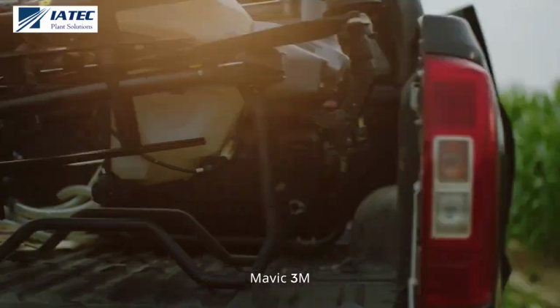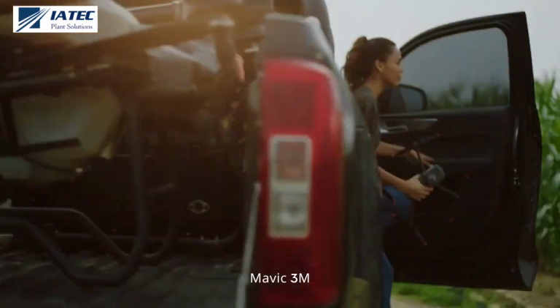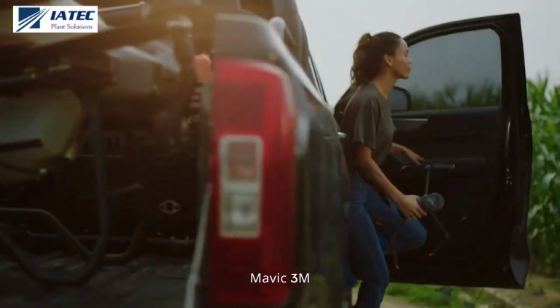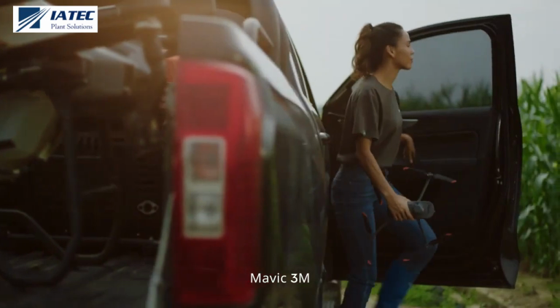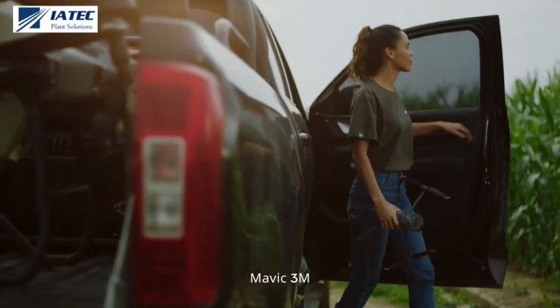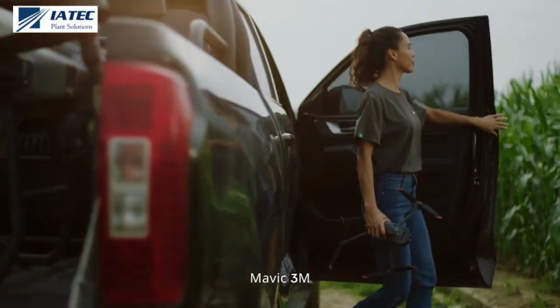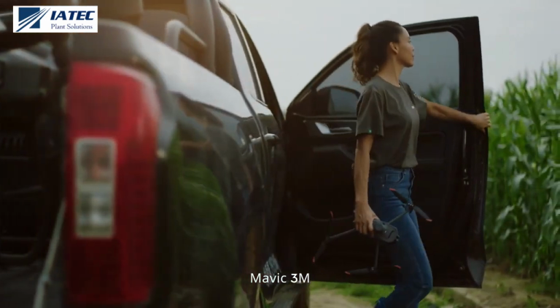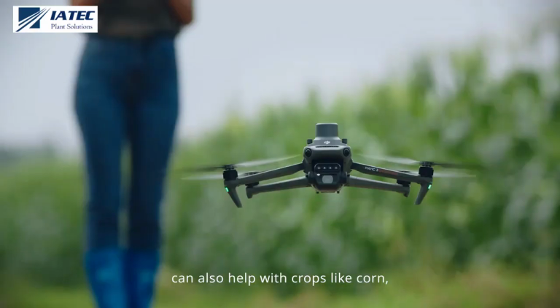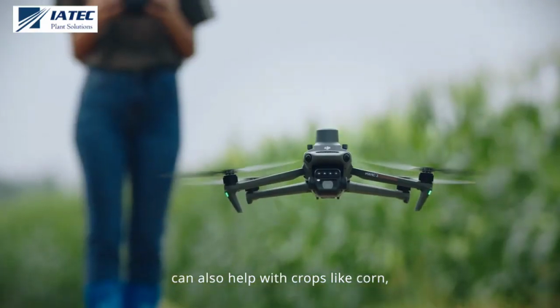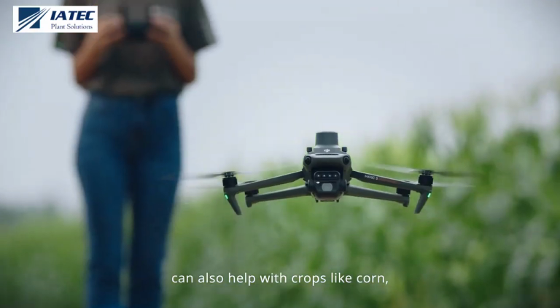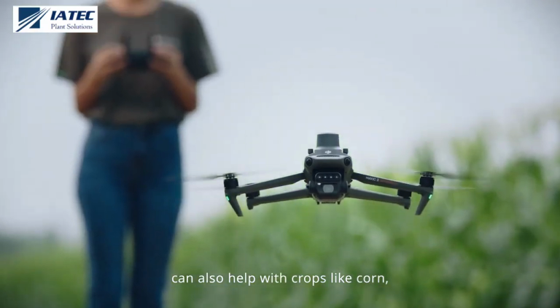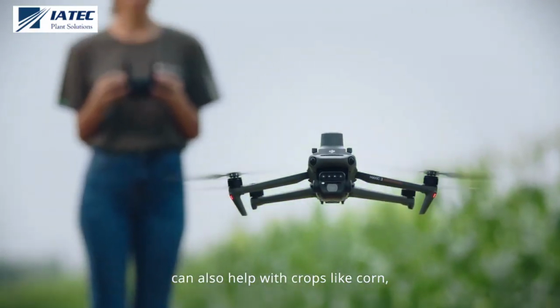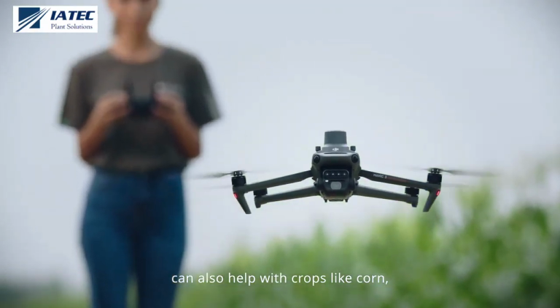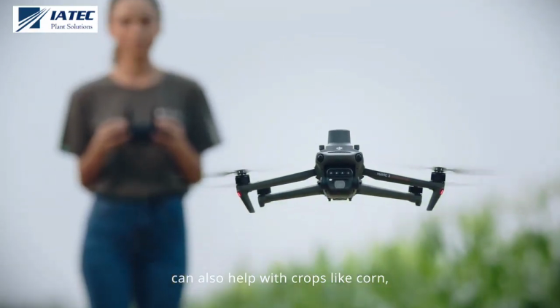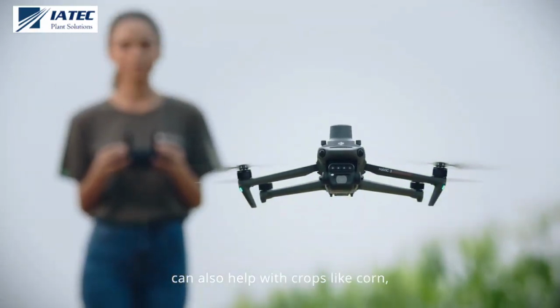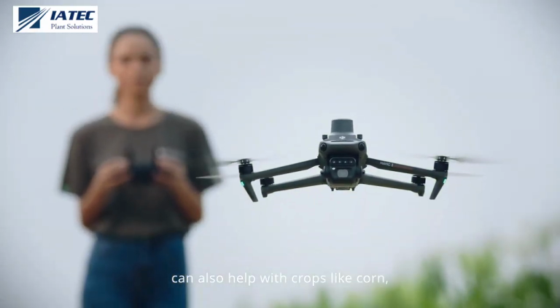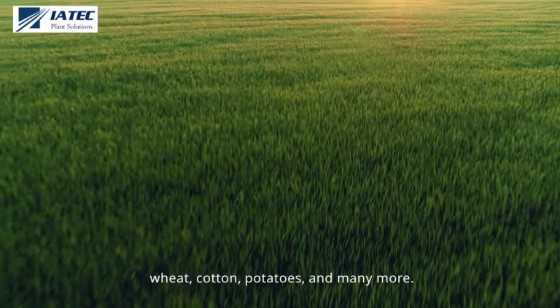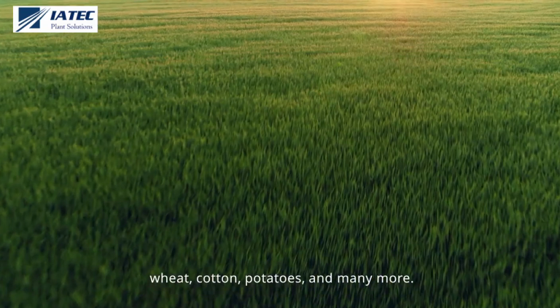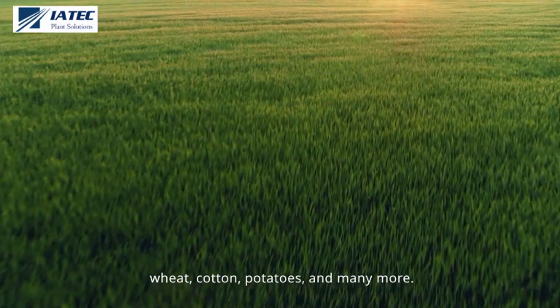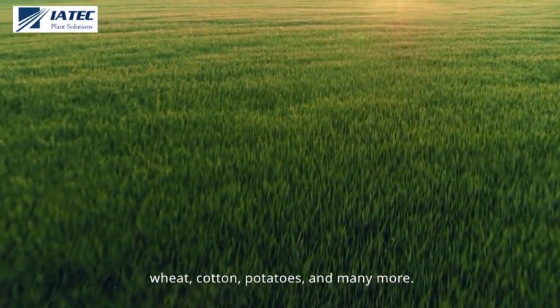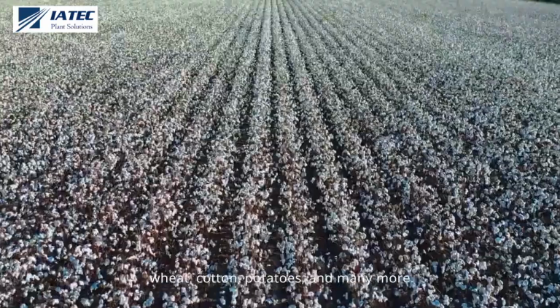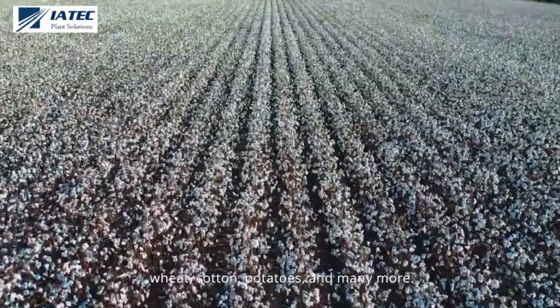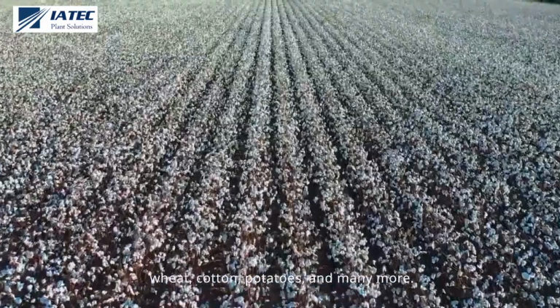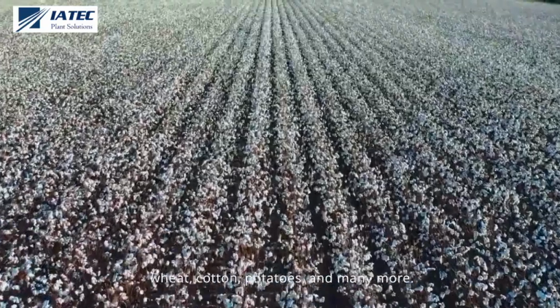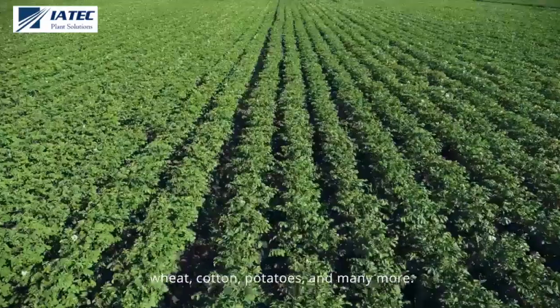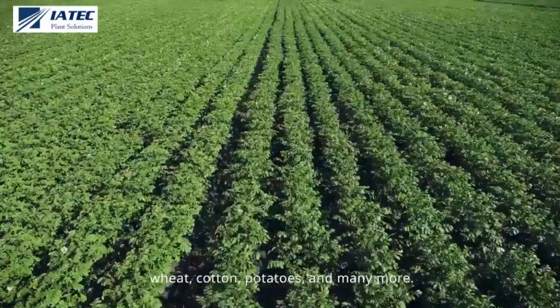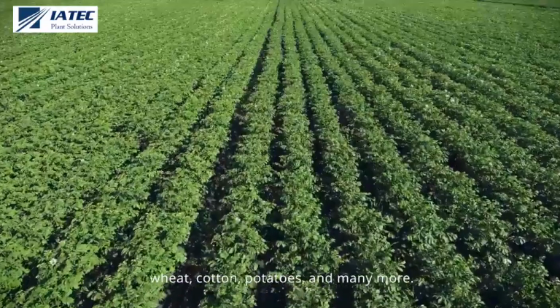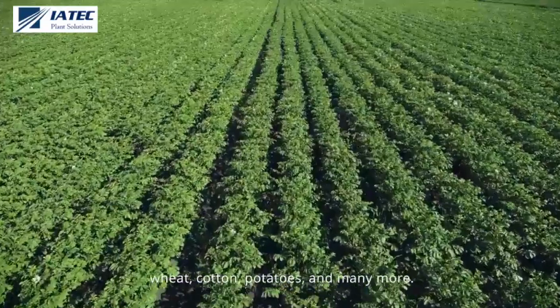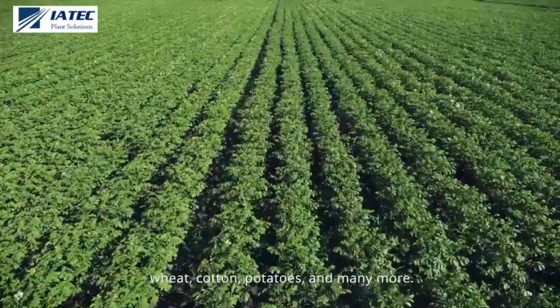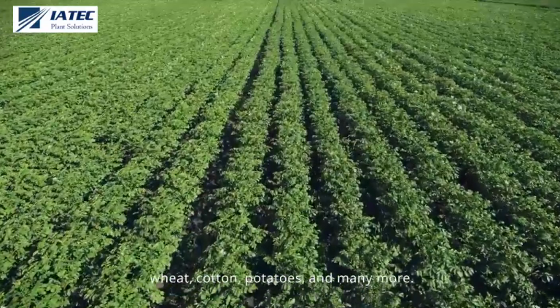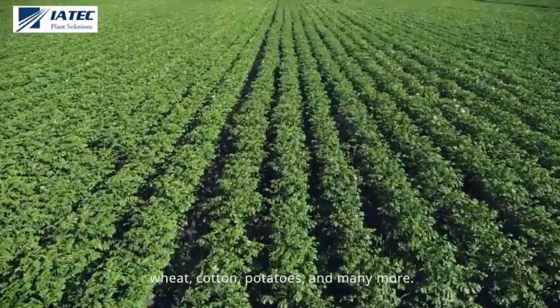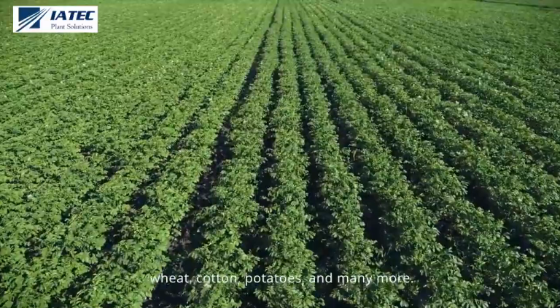Mavic 3M can also help with crops like corn, wheat, cotton, potatoes, and many more.